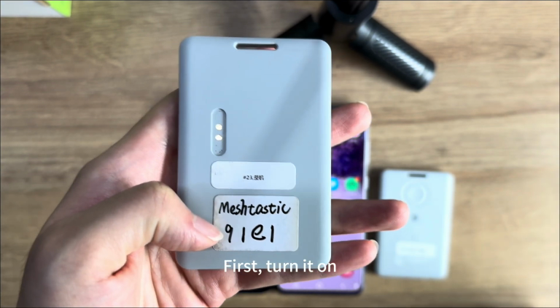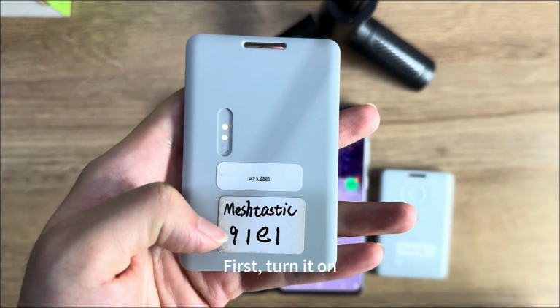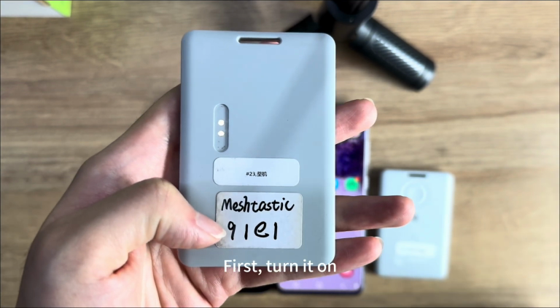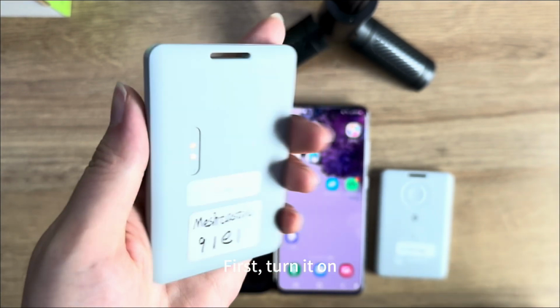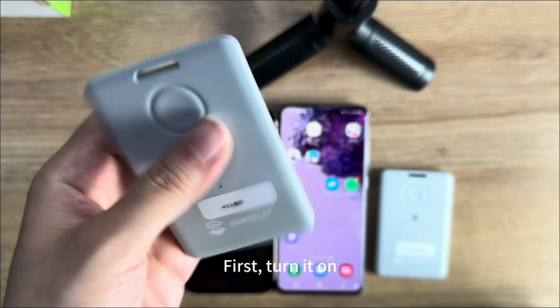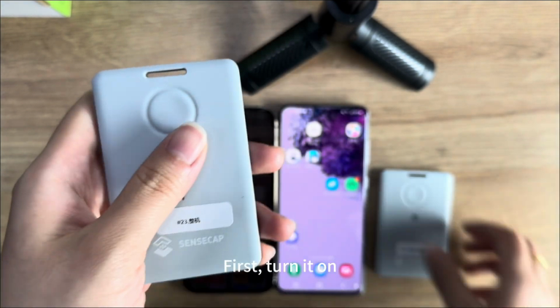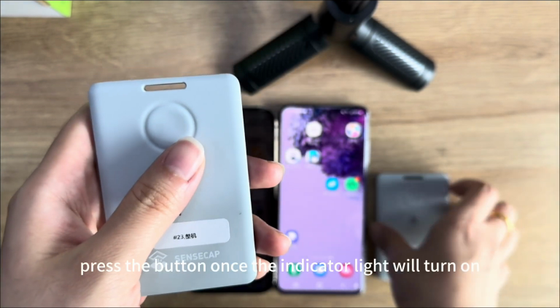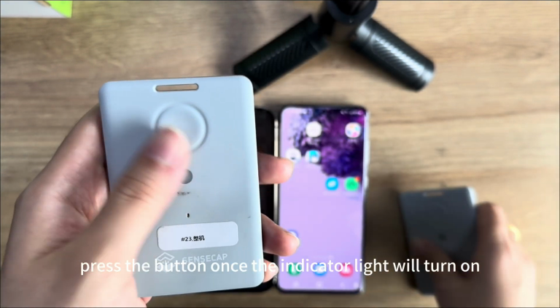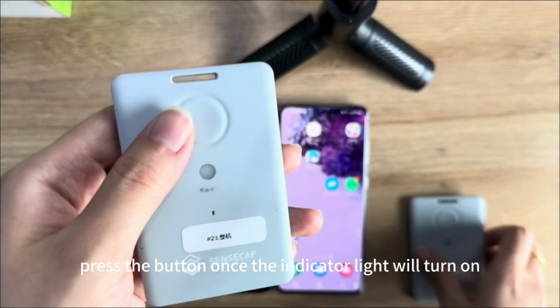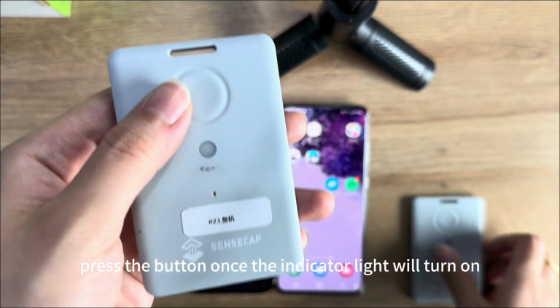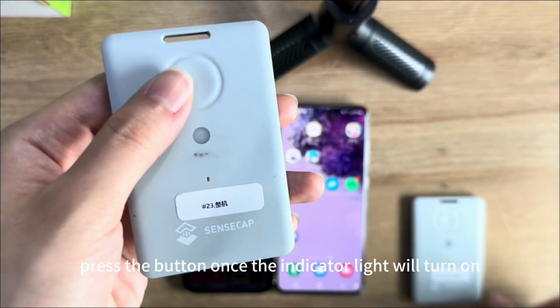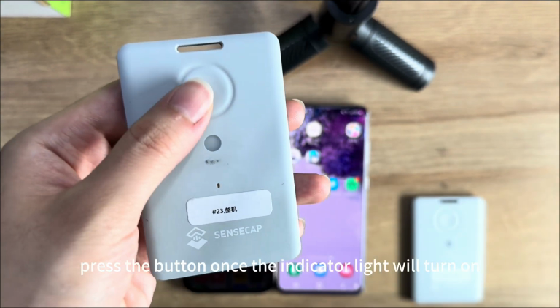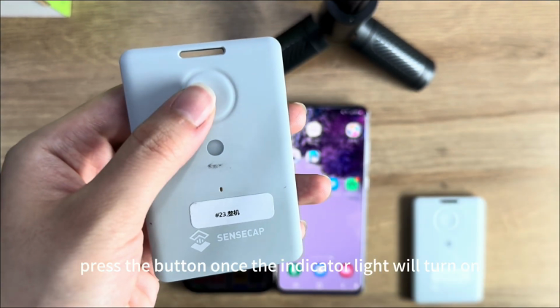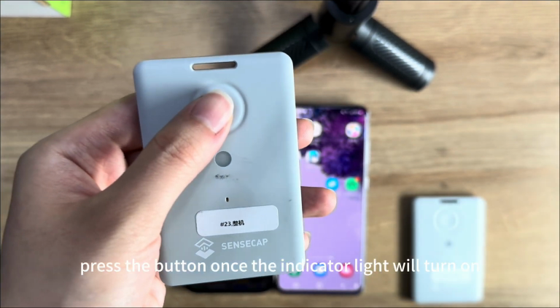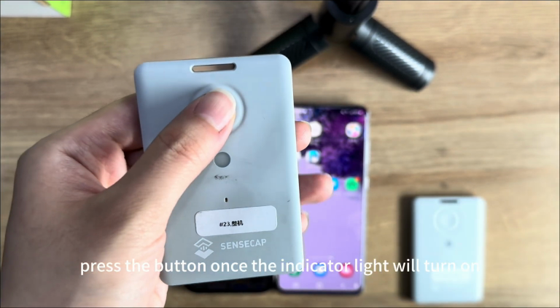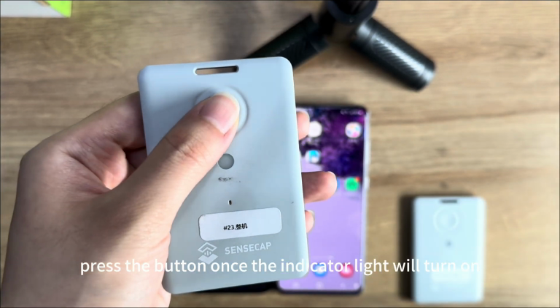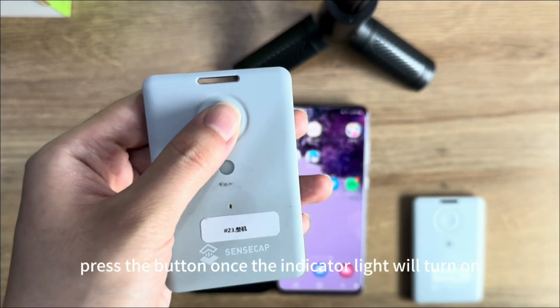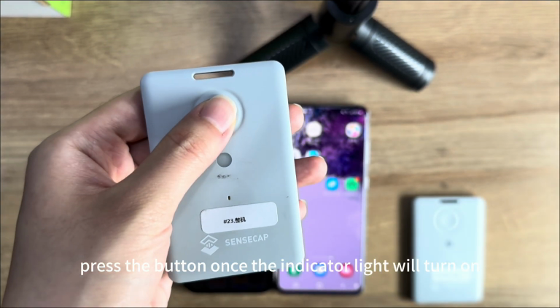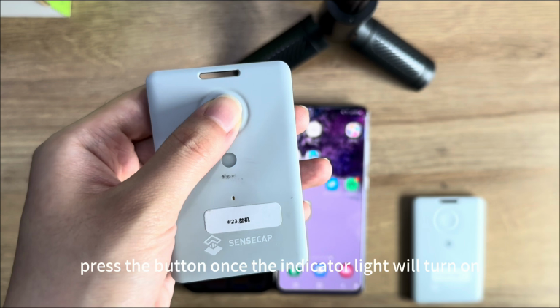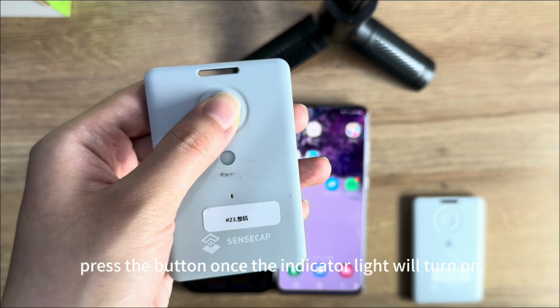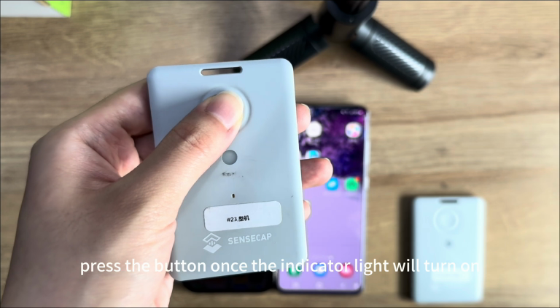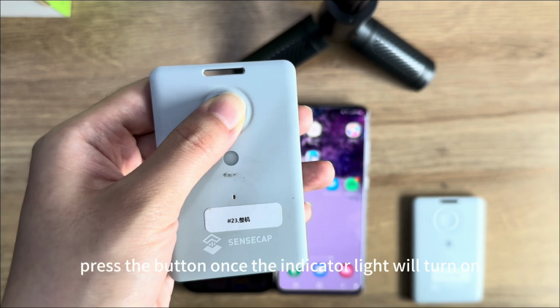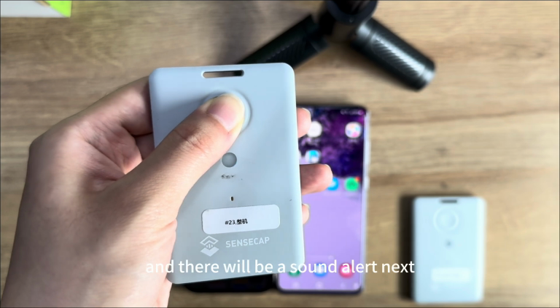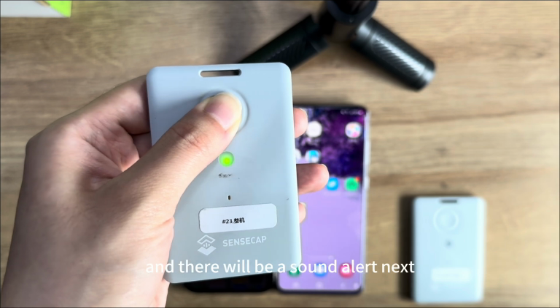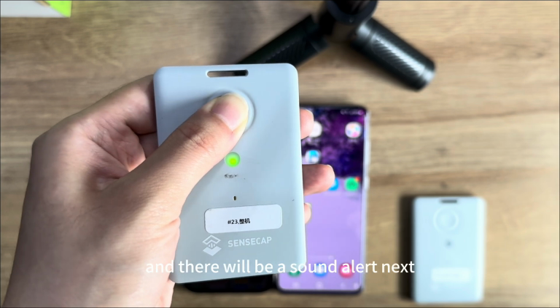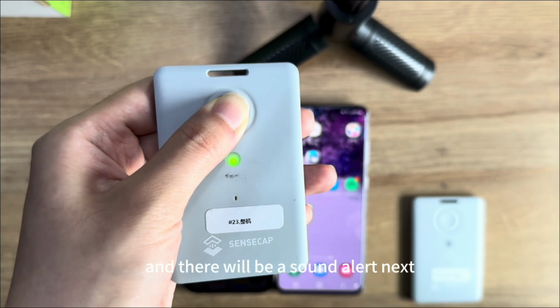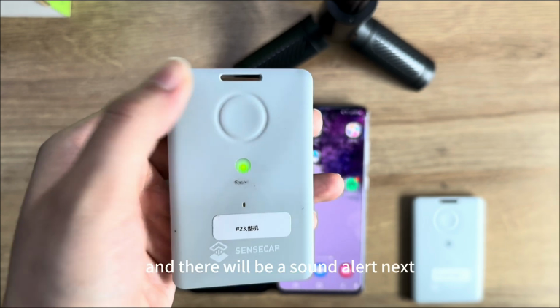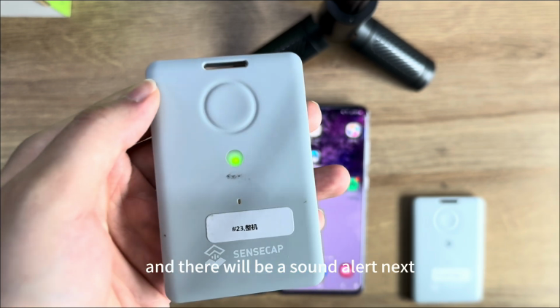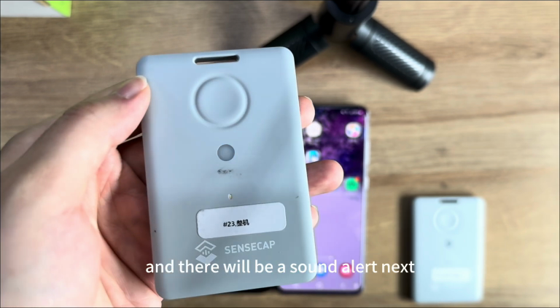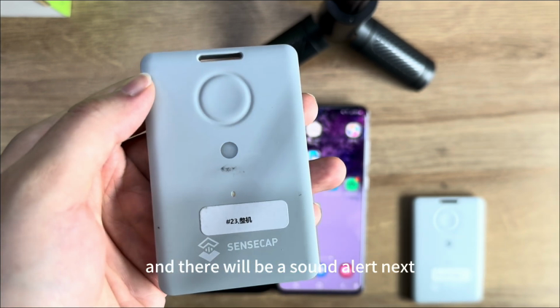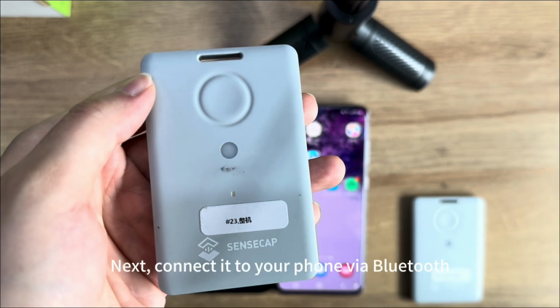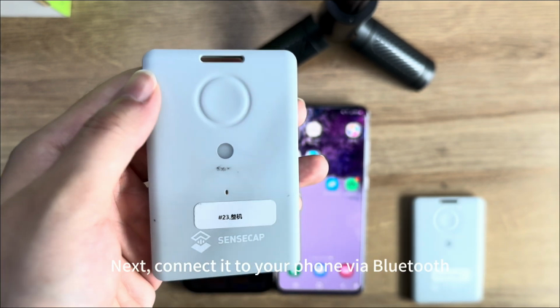First, turn it on. Press the button once. The indicator light will turn on, and there will be a sound alert.